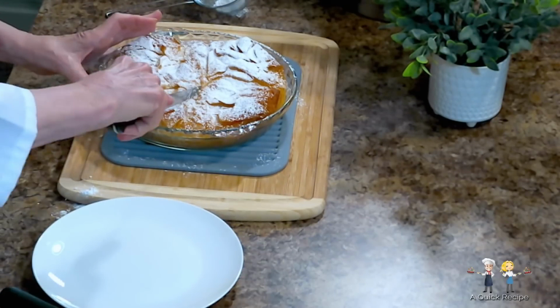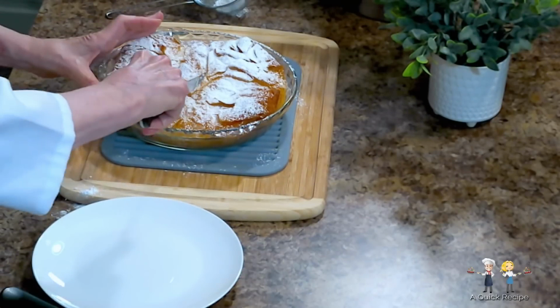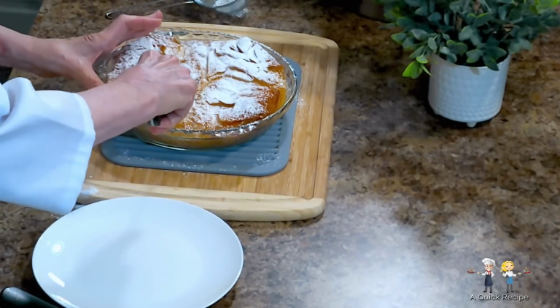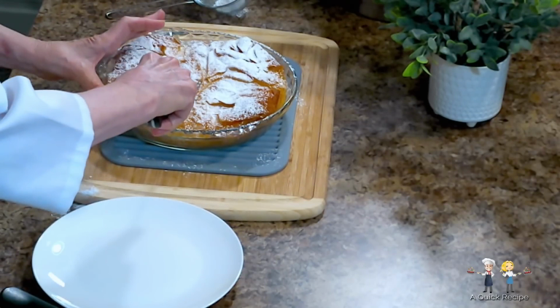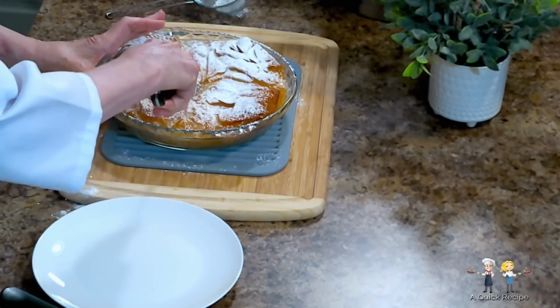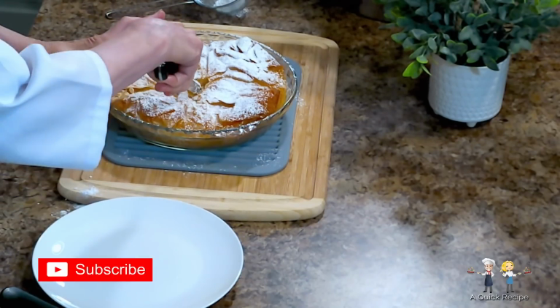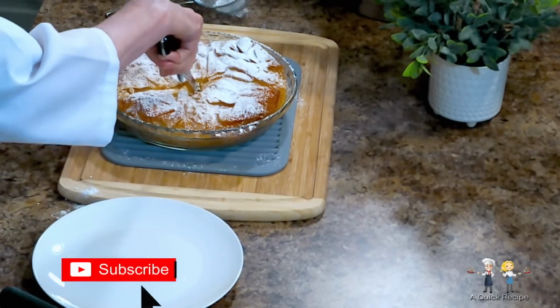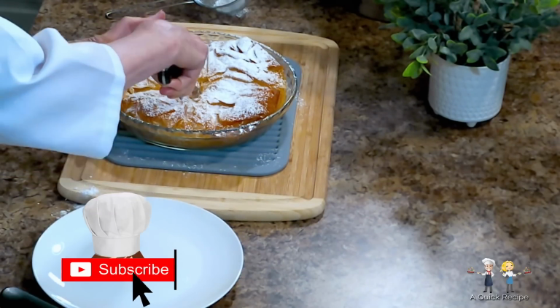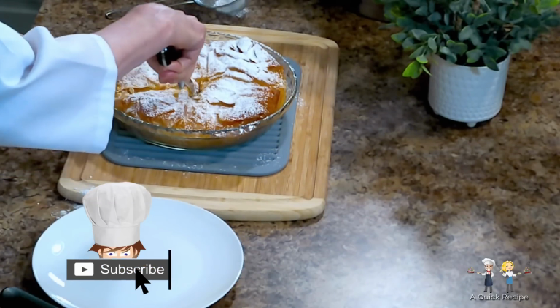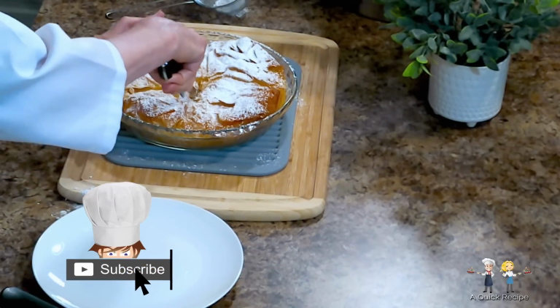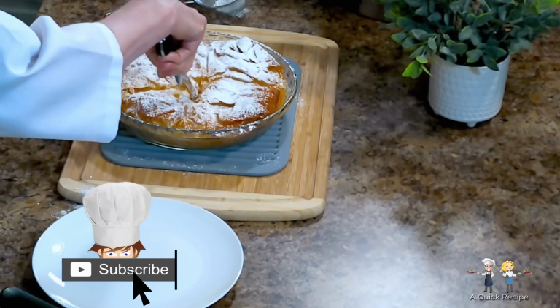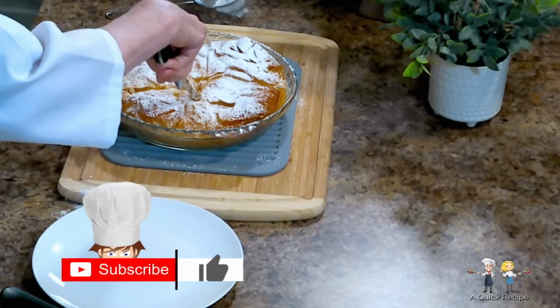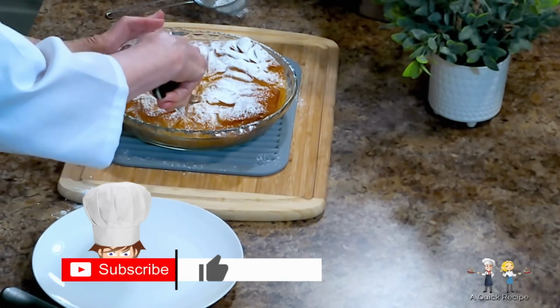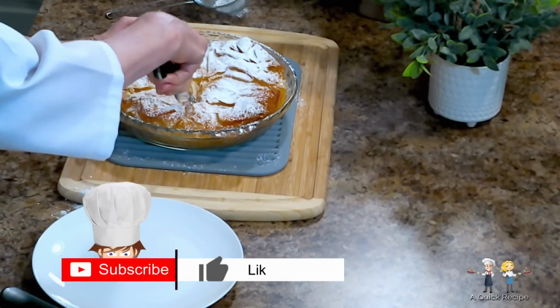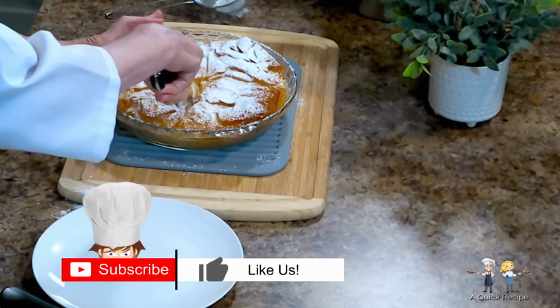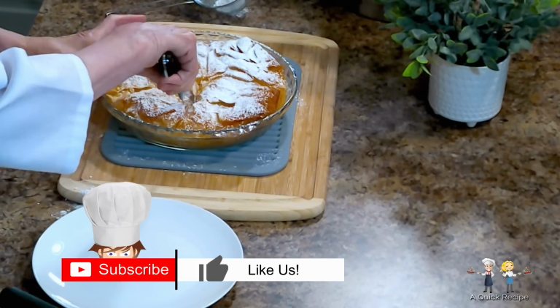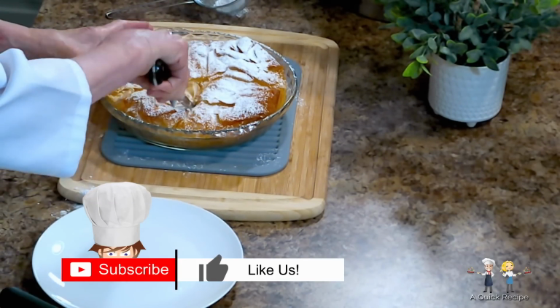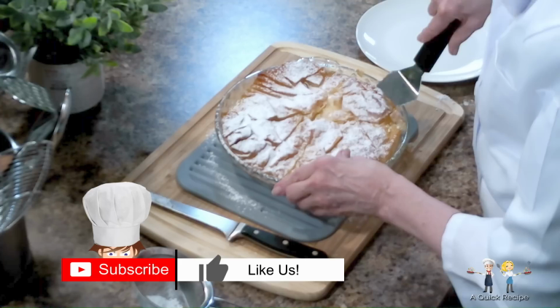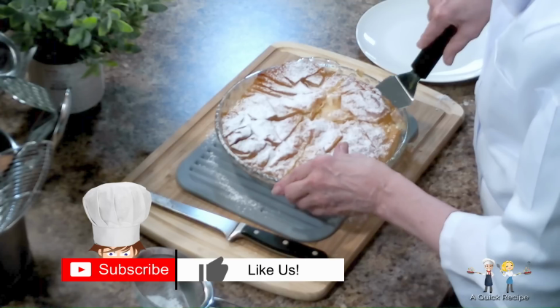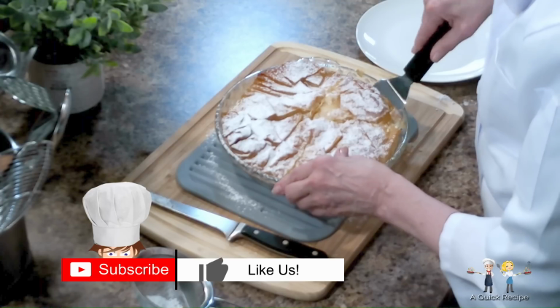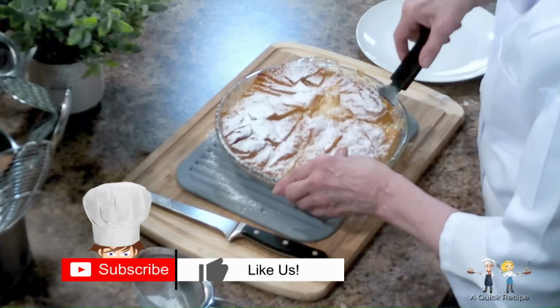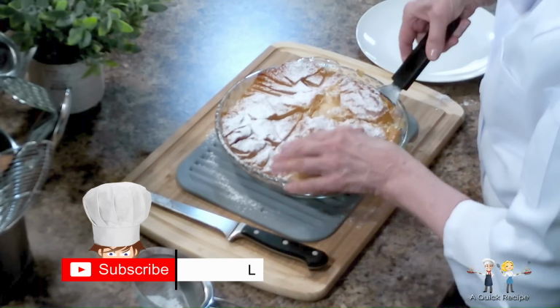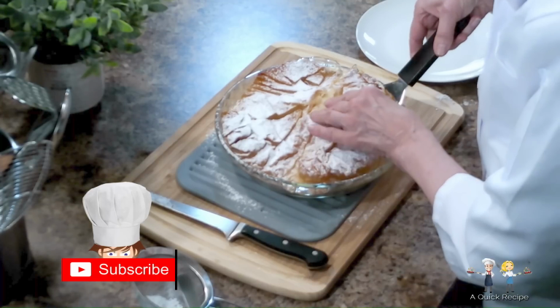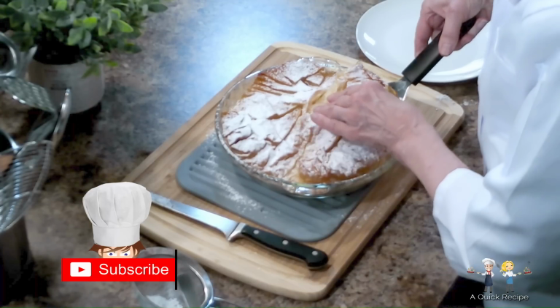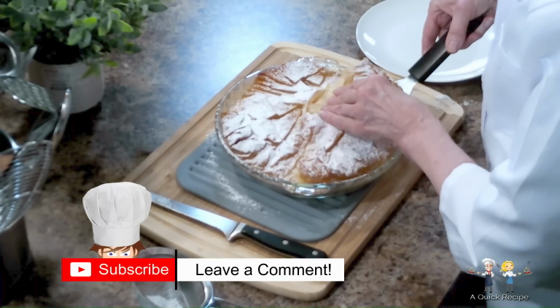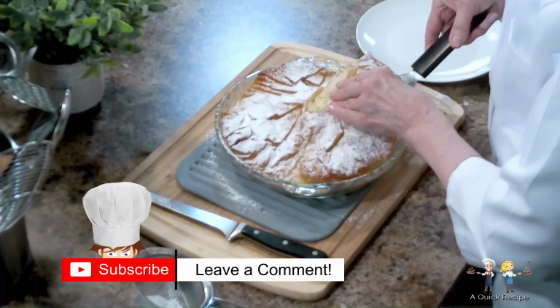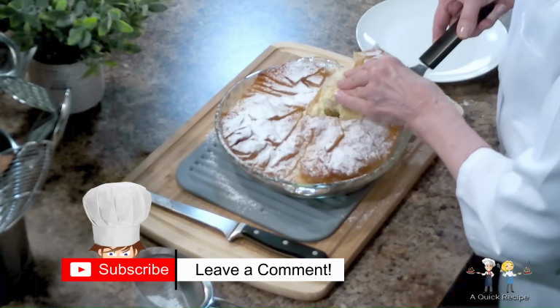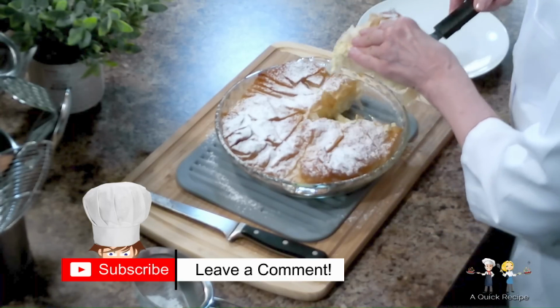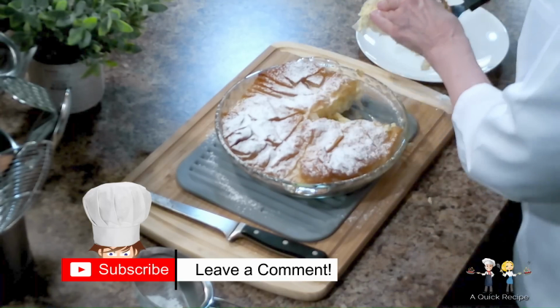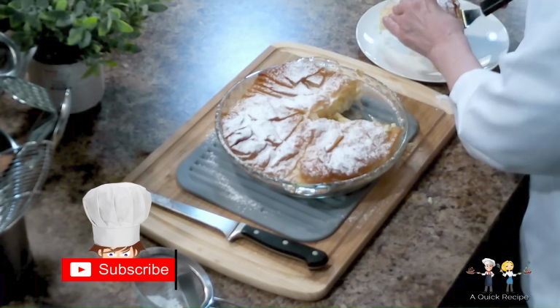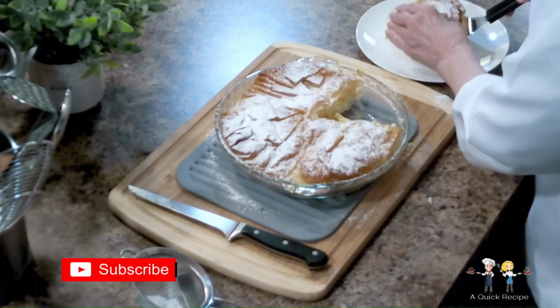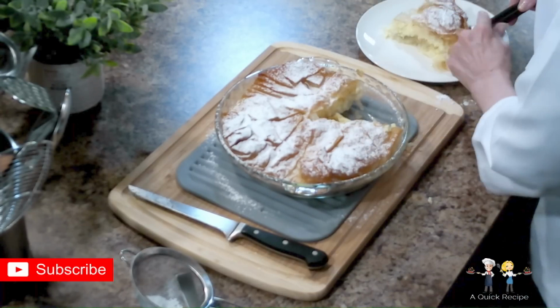Take a moment to subscribe to our Quick Recipe channel, and give us a like. It makes it possible to create more episodes for you.